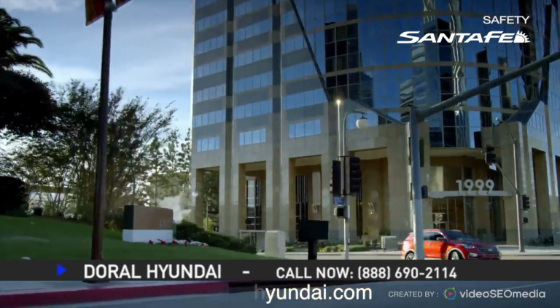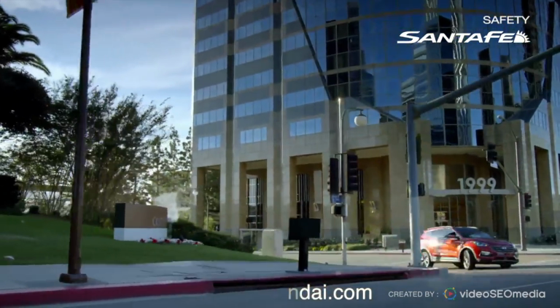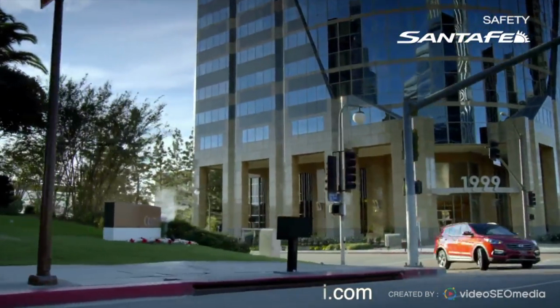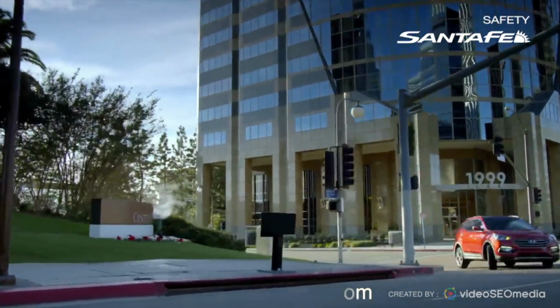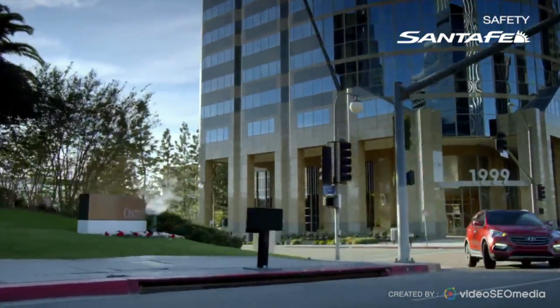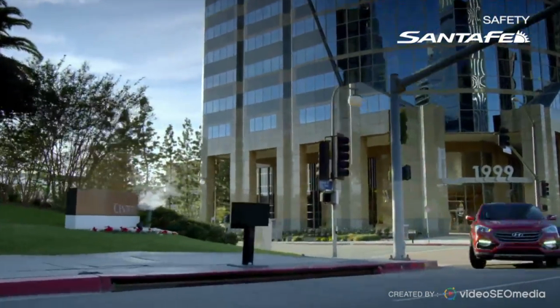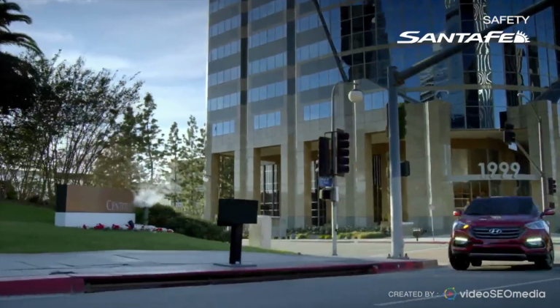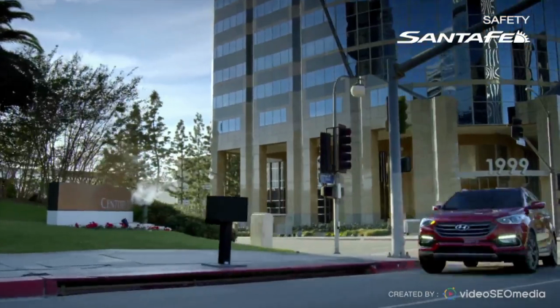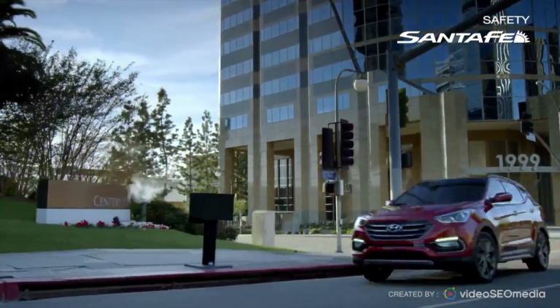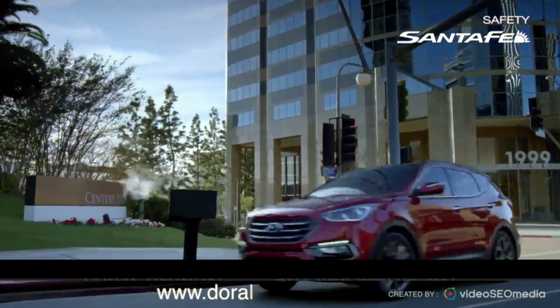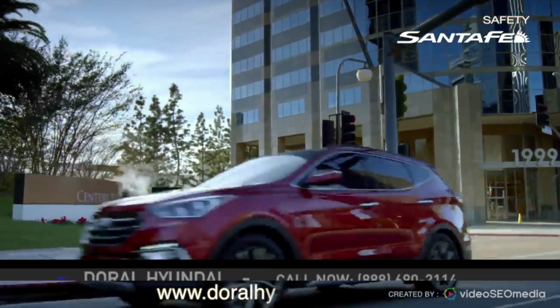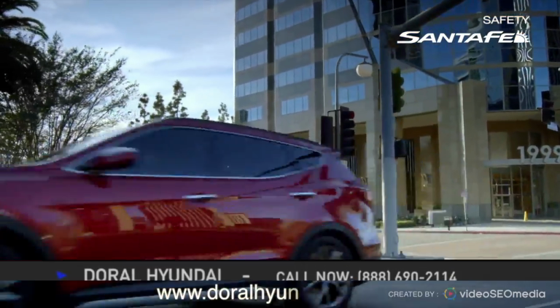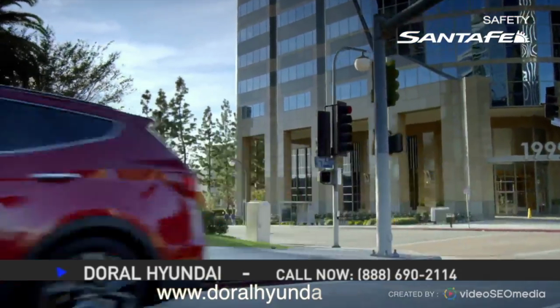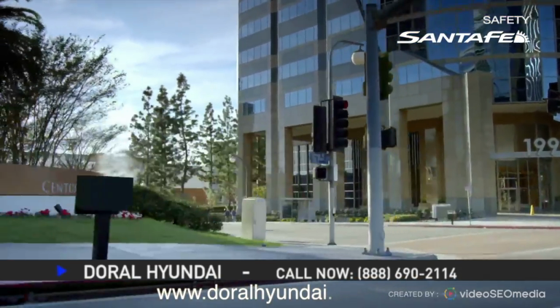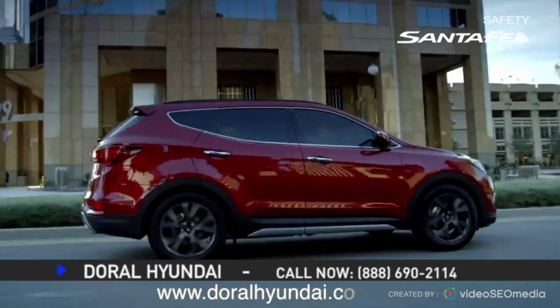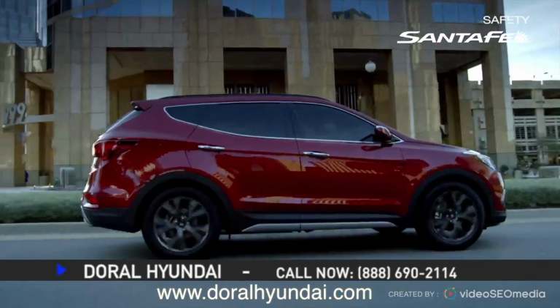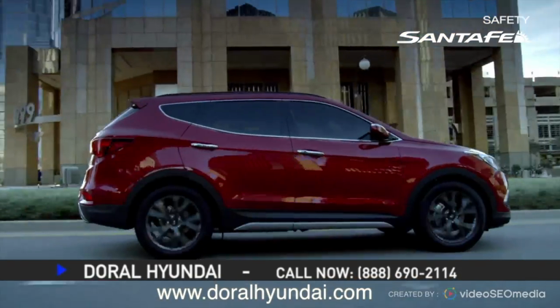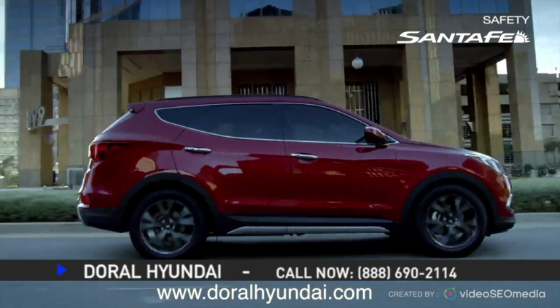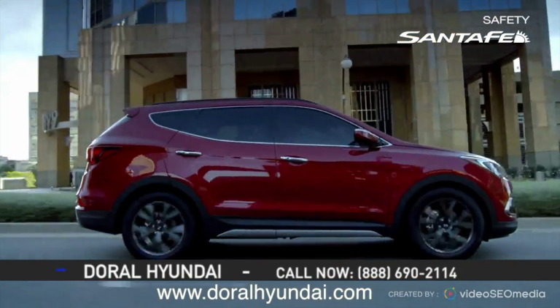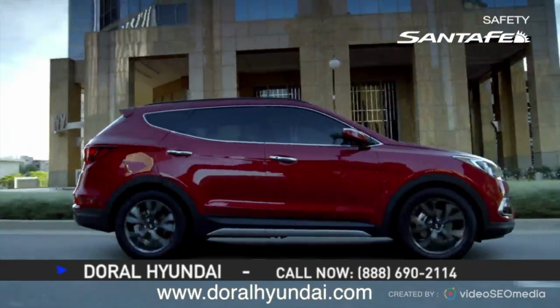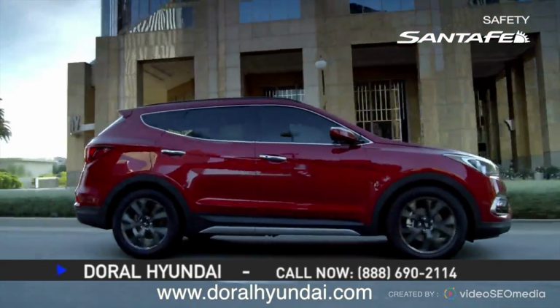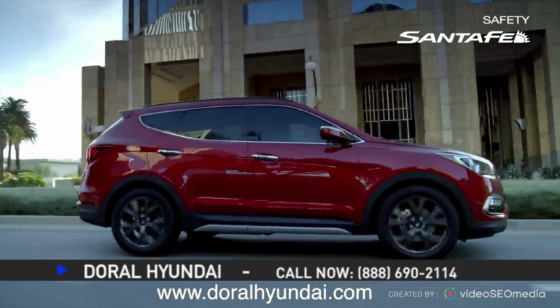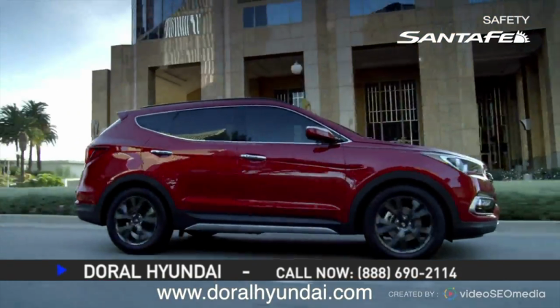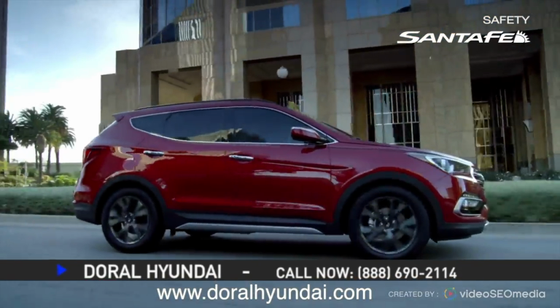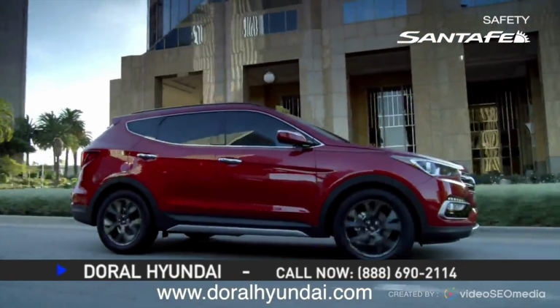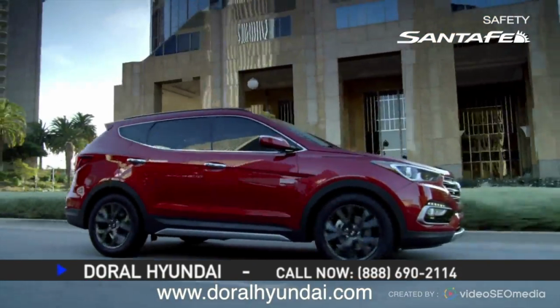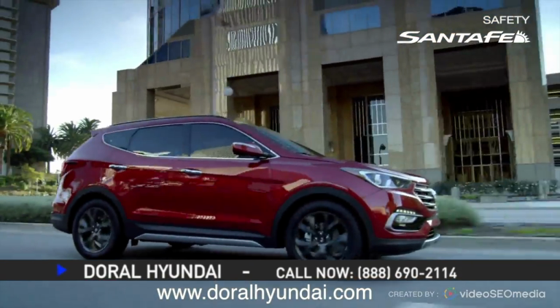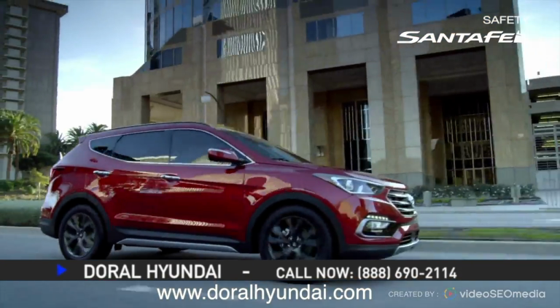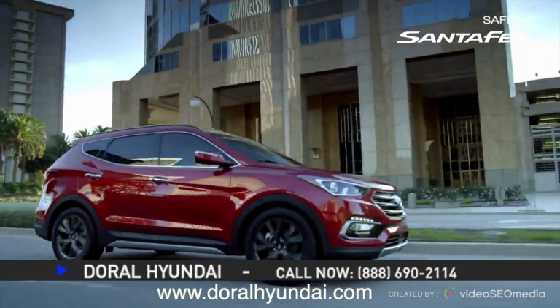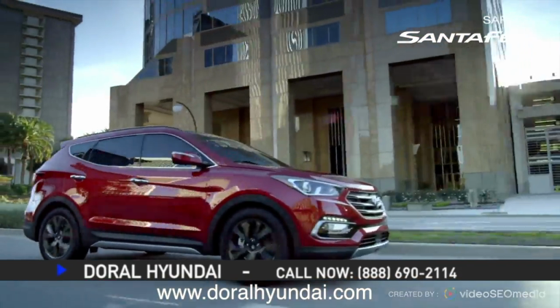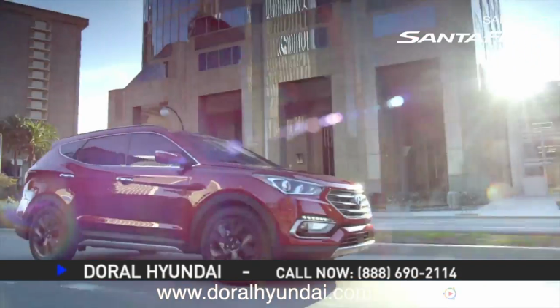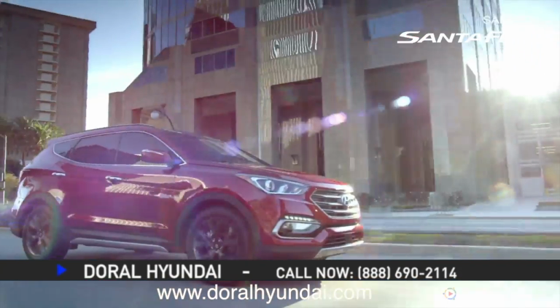Life with a Santa Fe, amazing indeed. Visit our website to learn more or call now to schedule your visit.